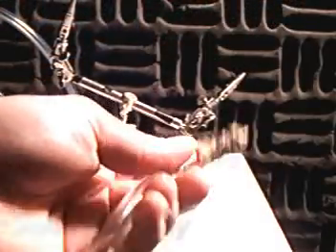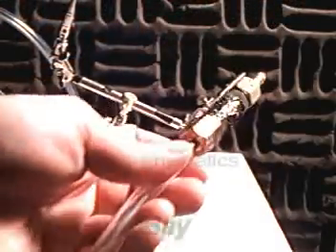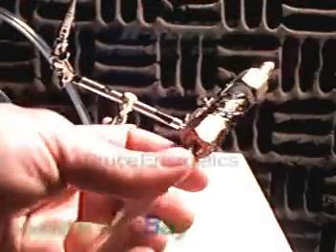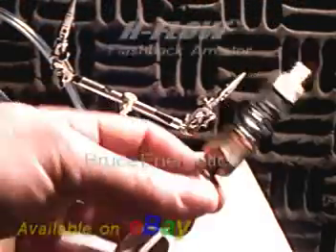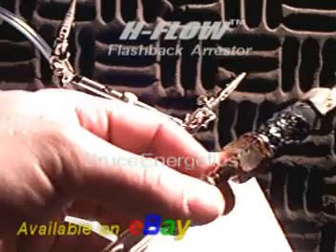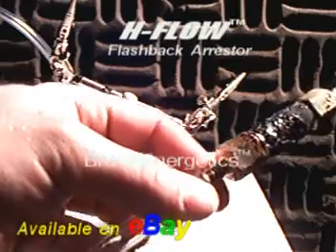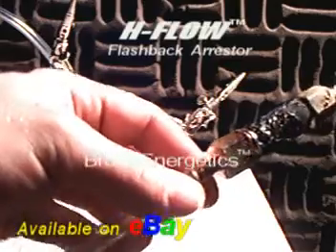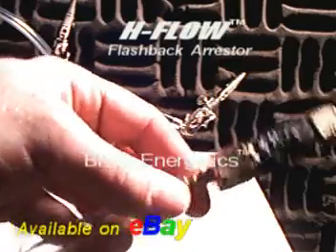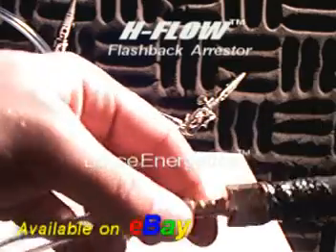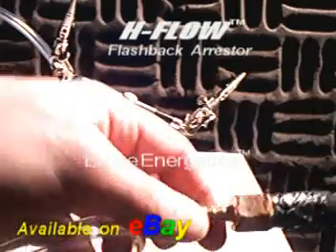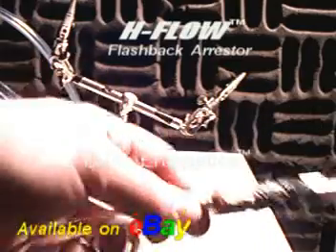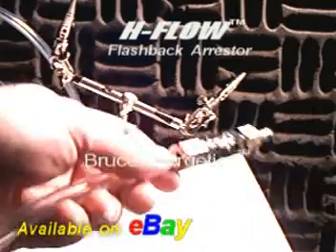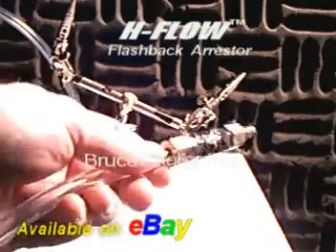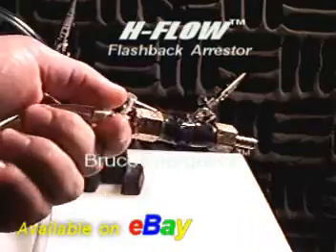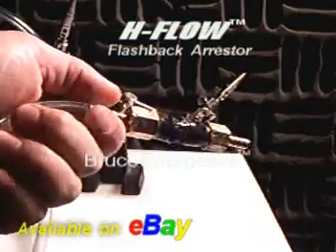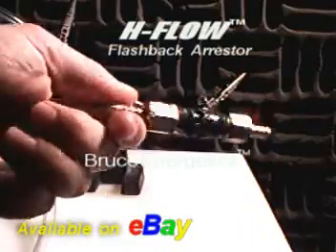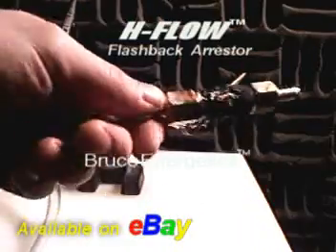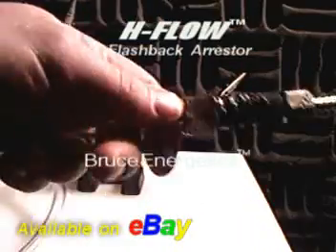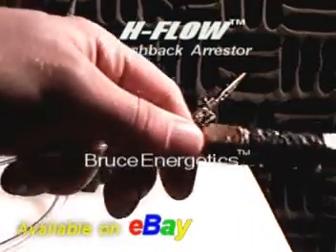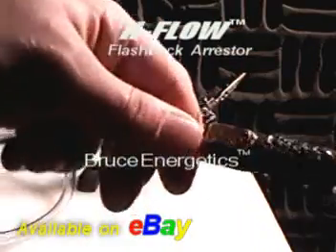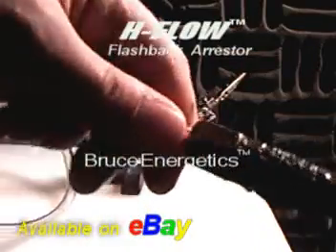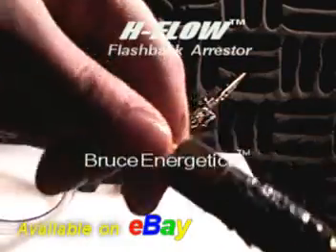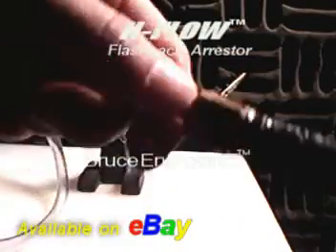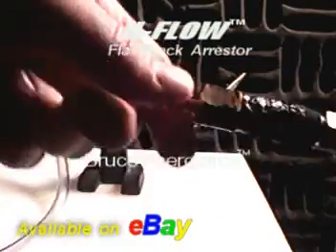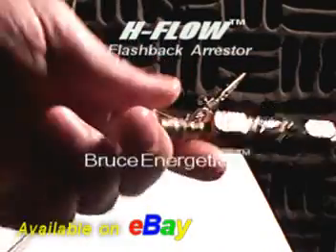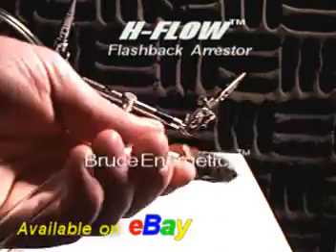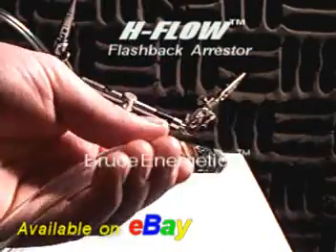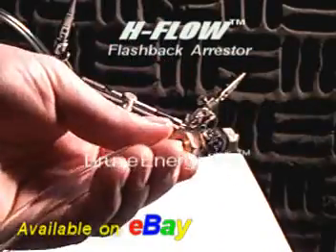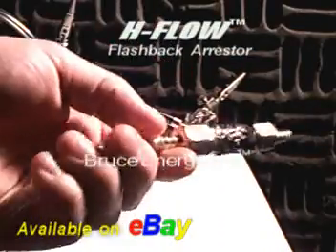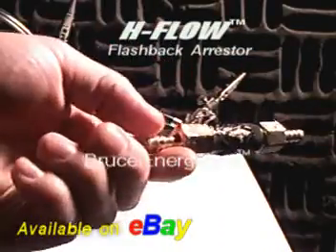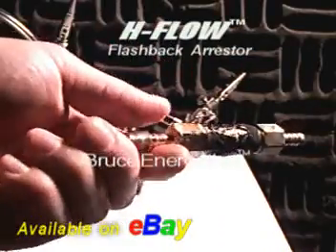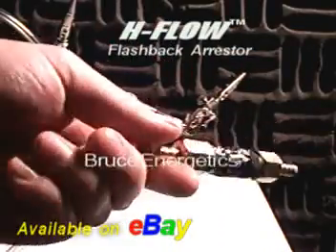So after brutalizing this thing outside, take a look at all the damage we did to it. Let's give it a test.